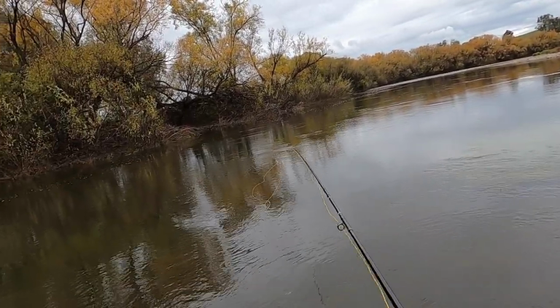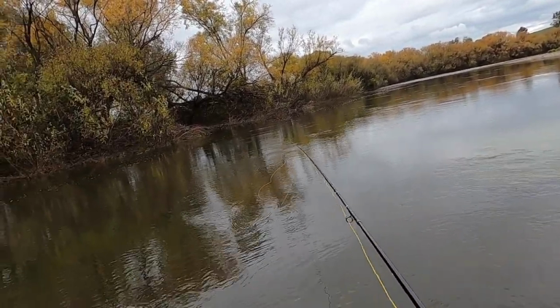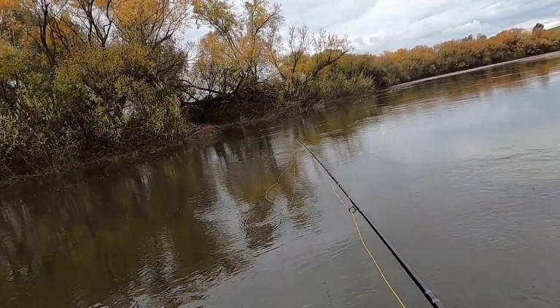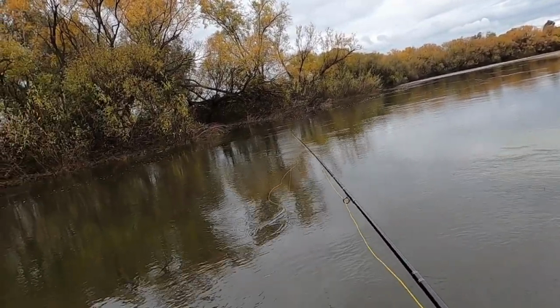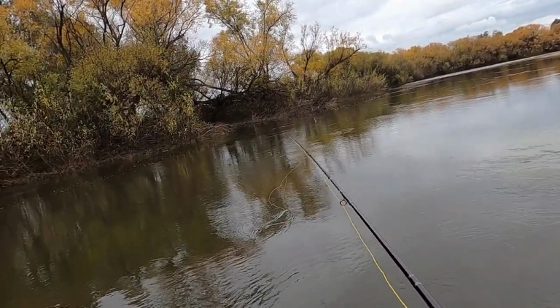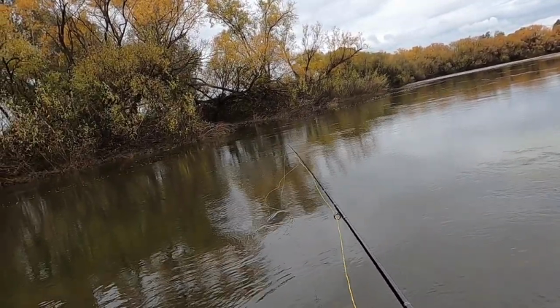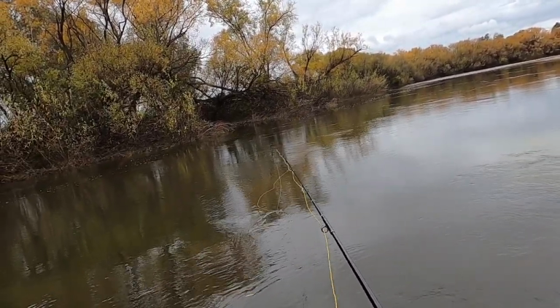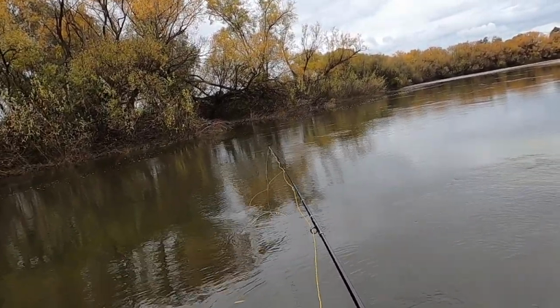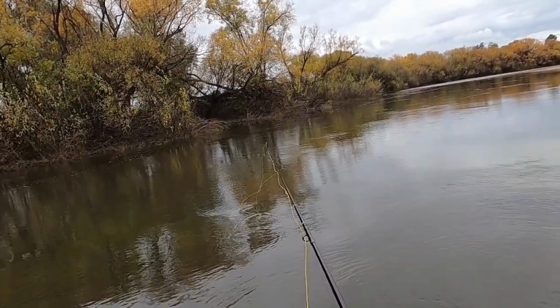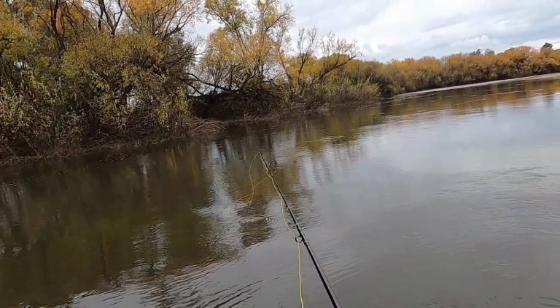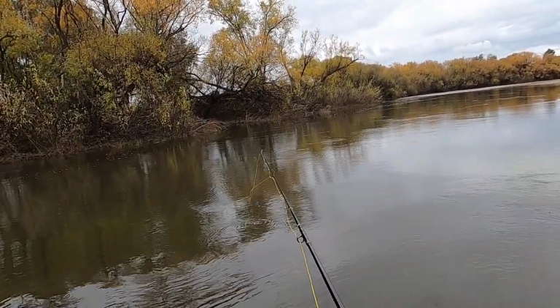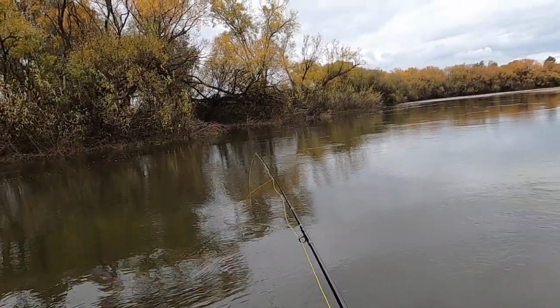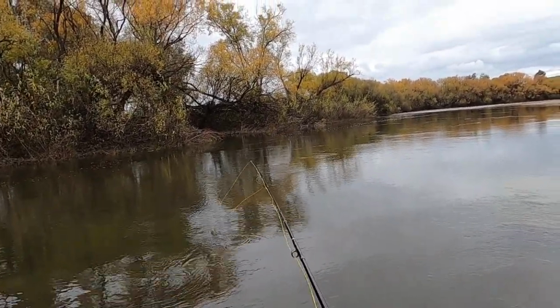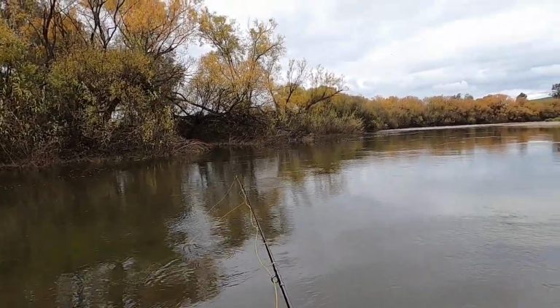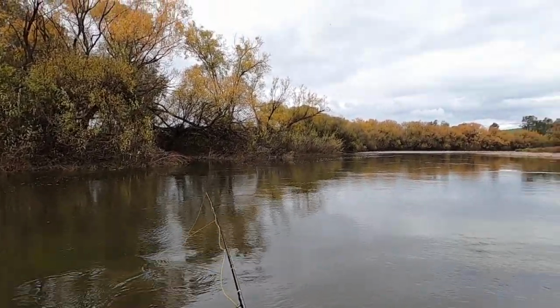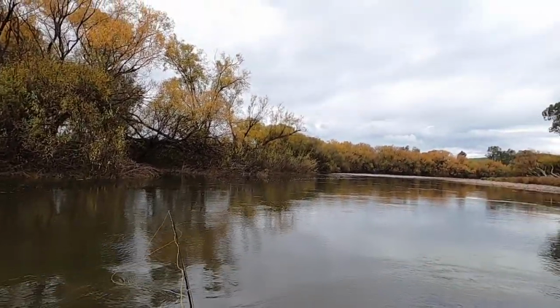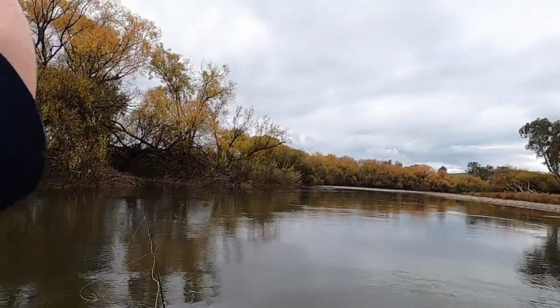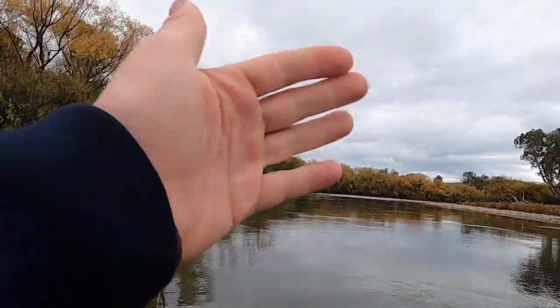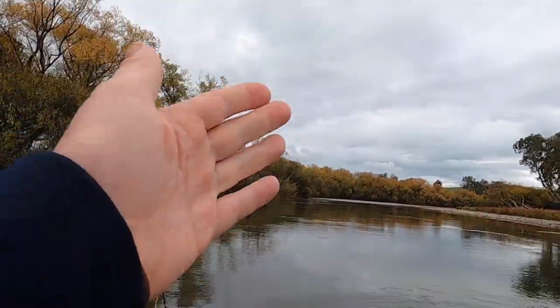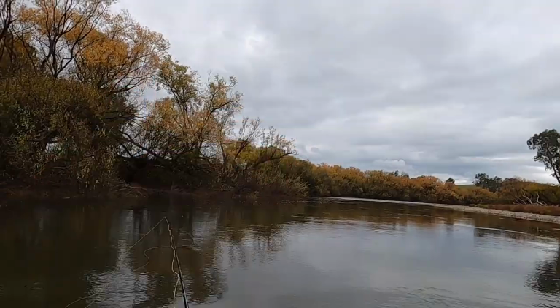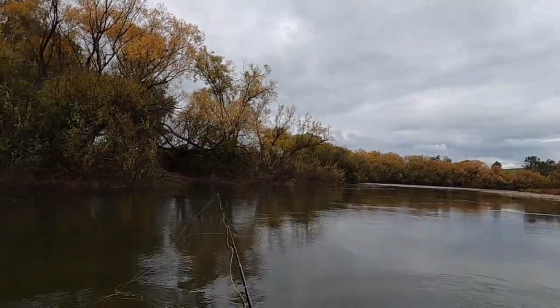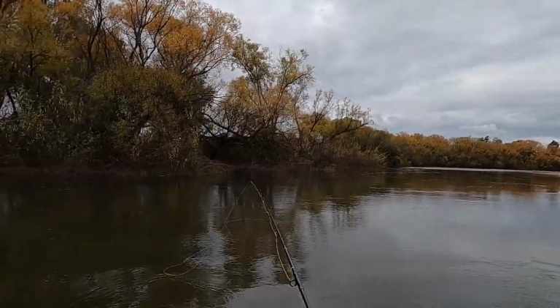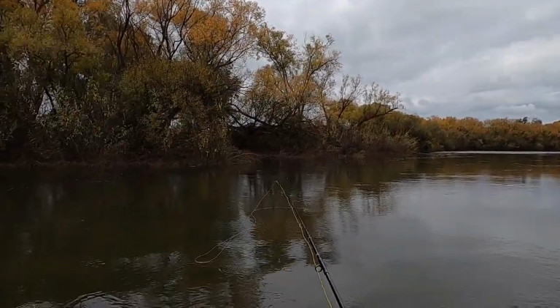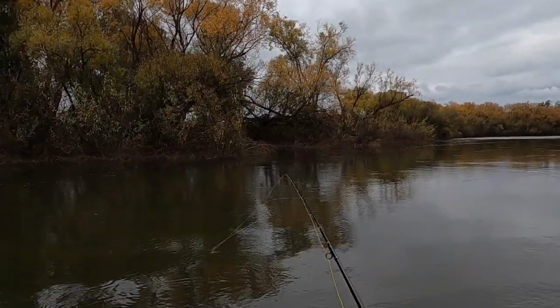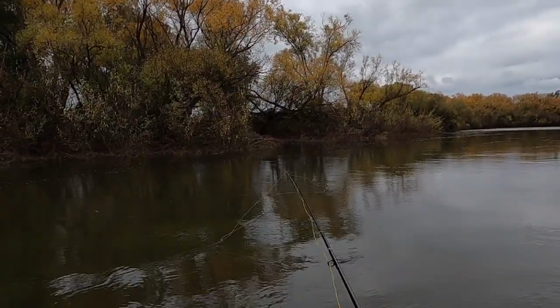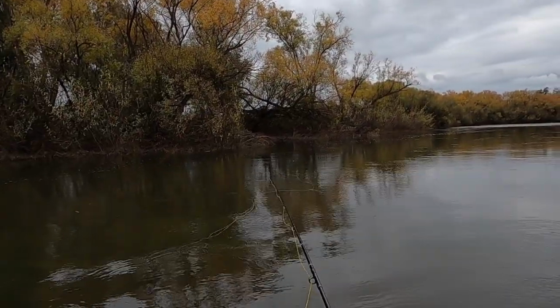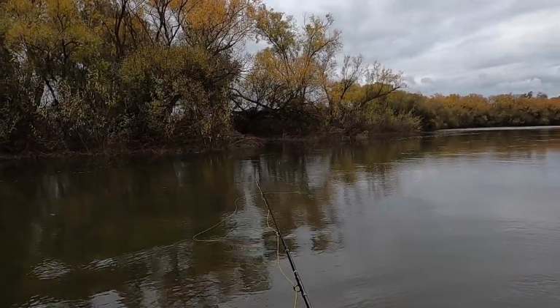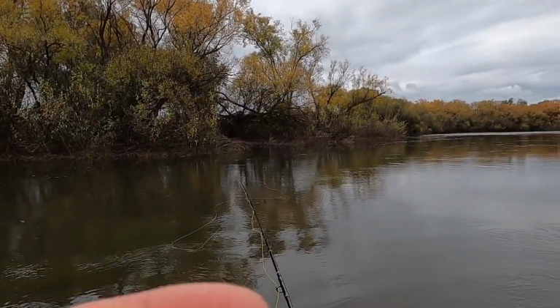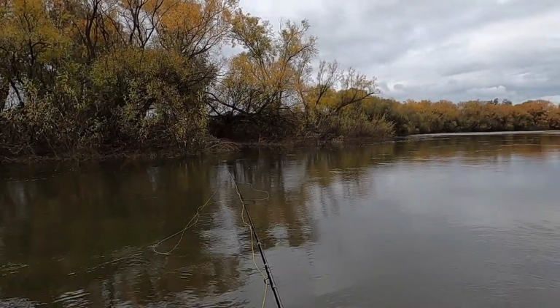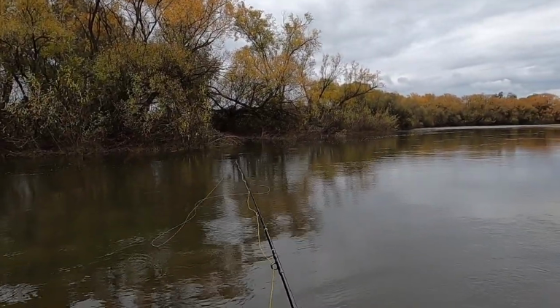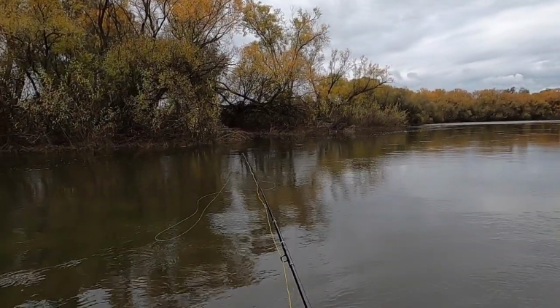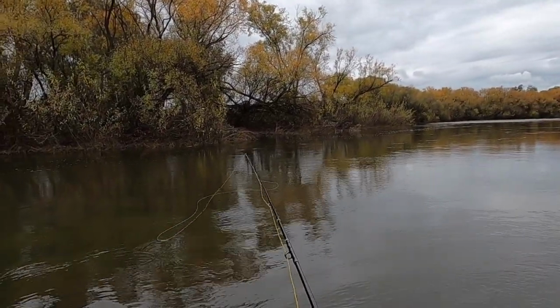That wind's a bit blowy — I kind of wanted that cast to land a little bit closer to my weed edge here.